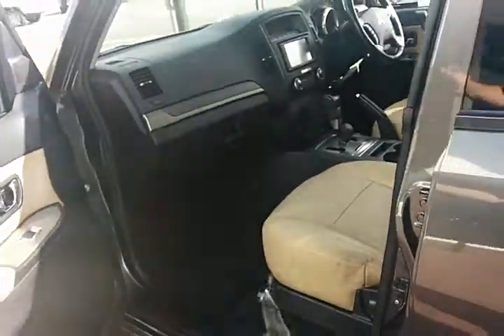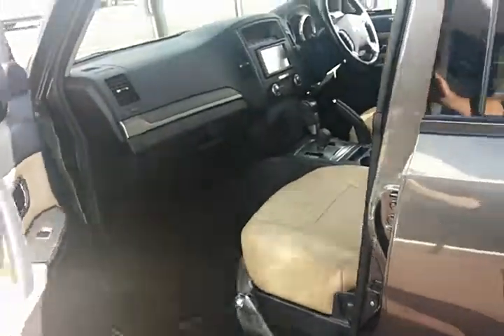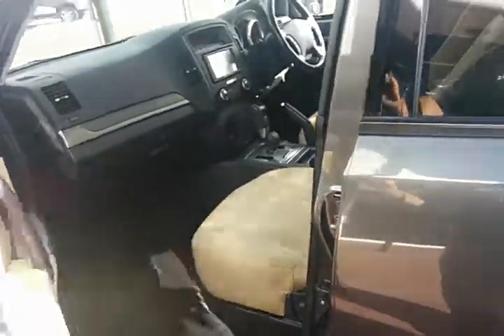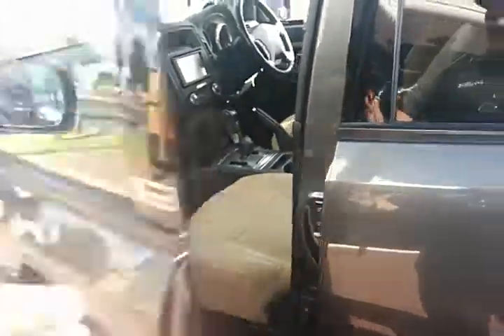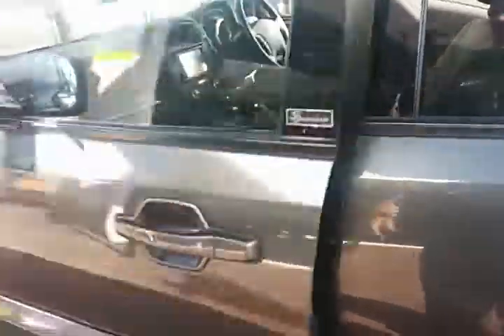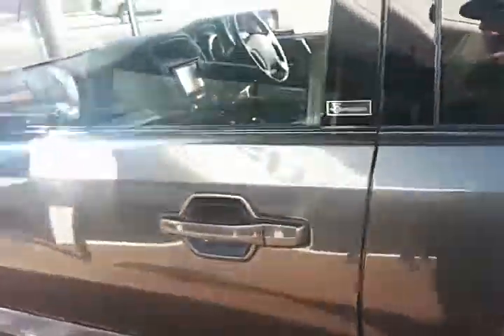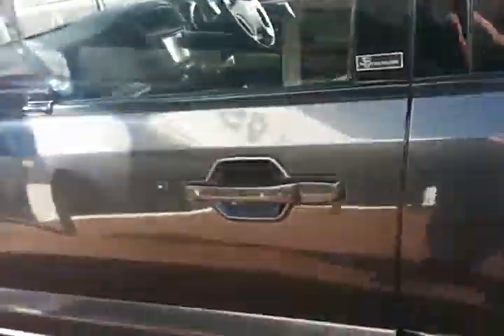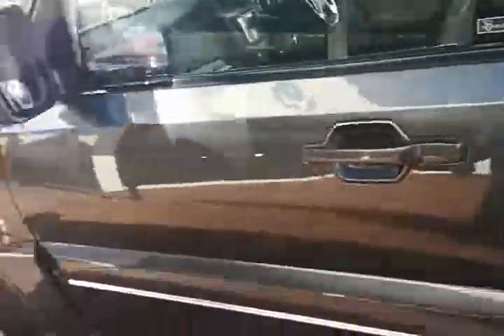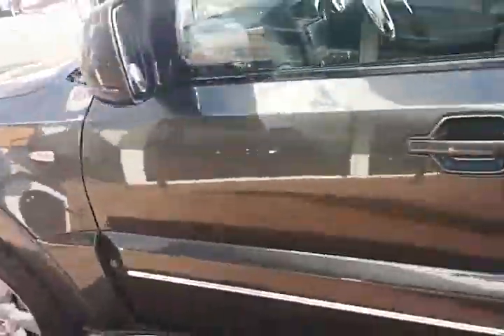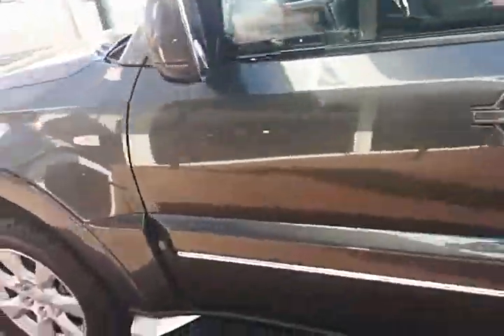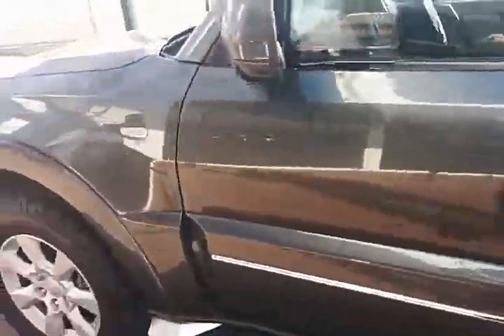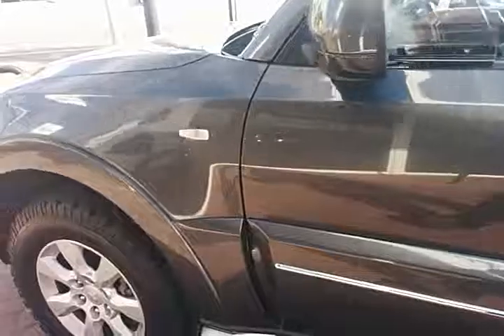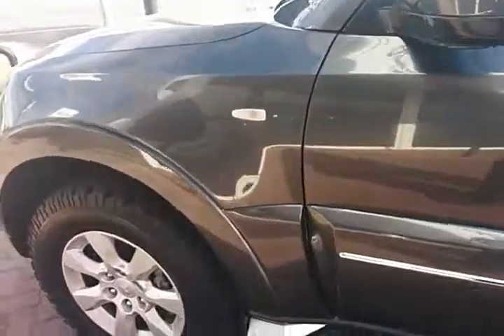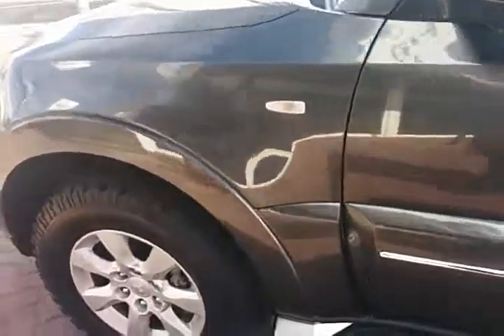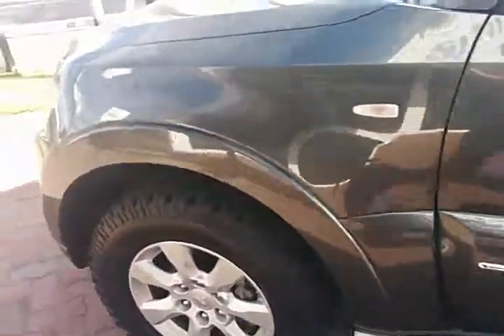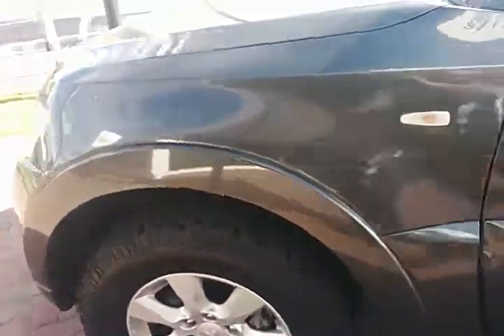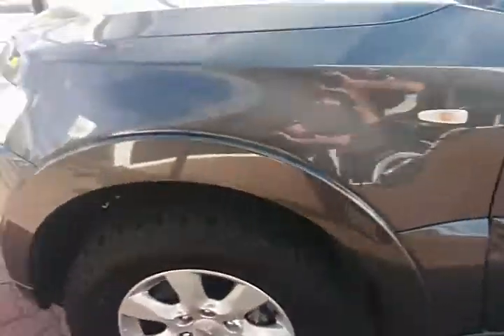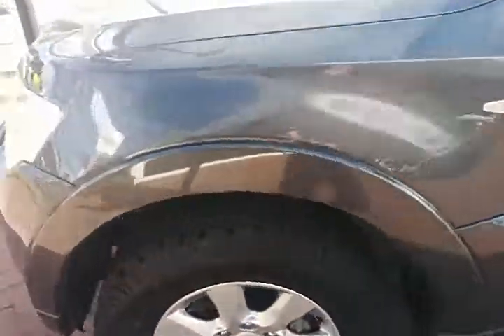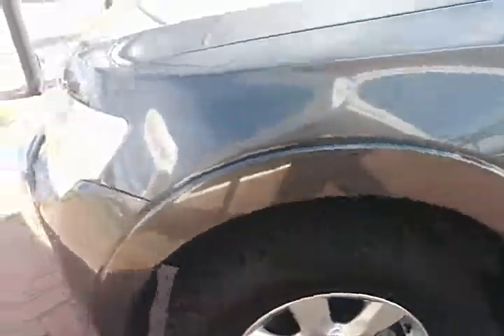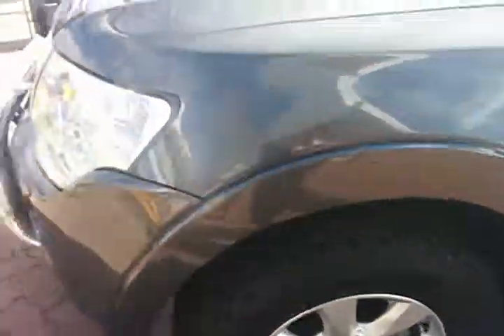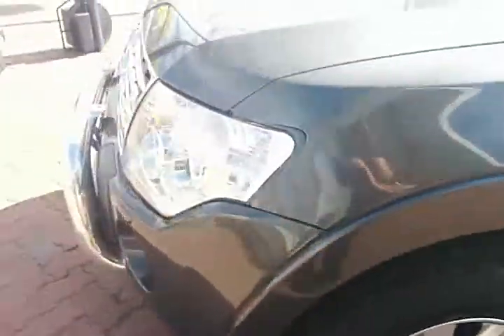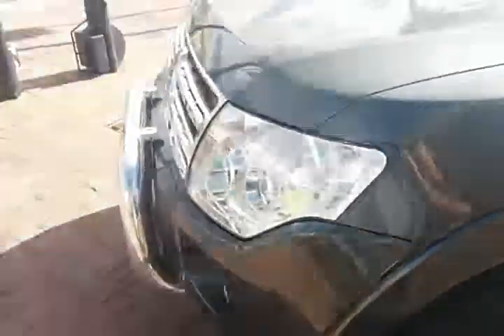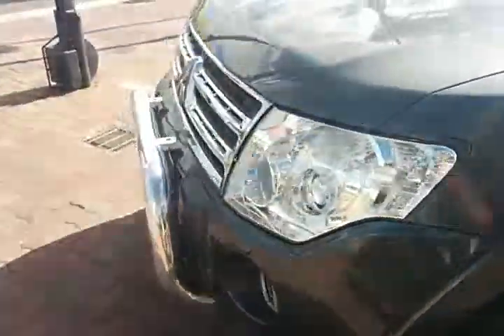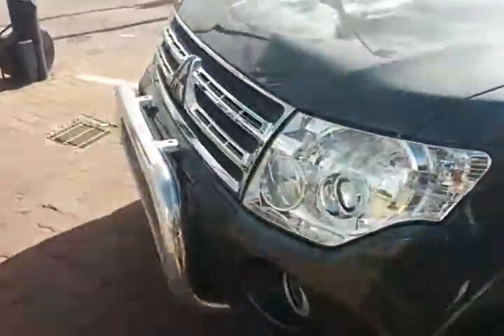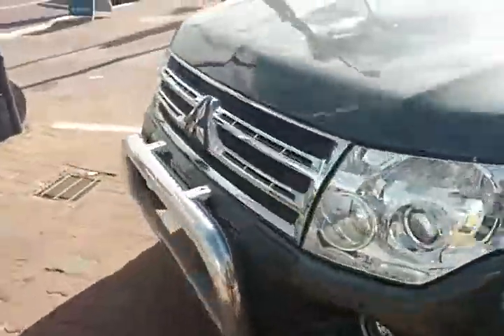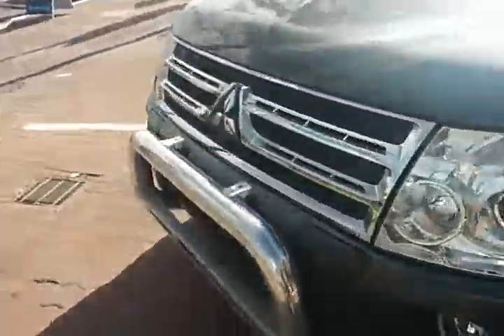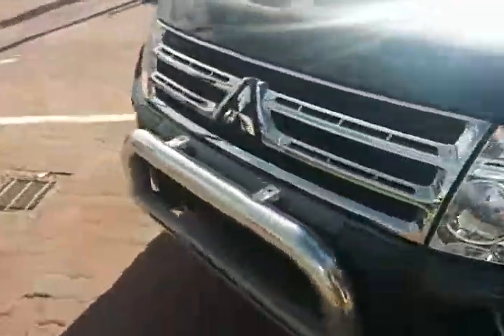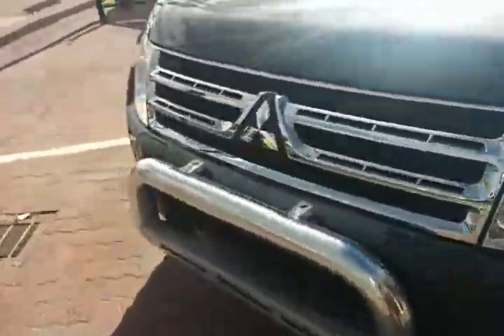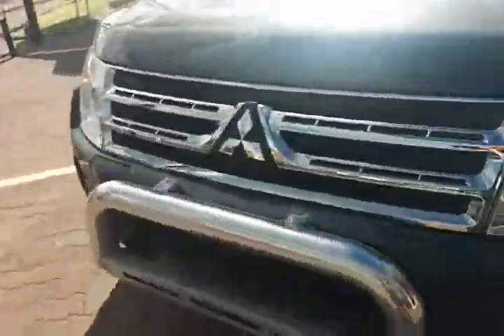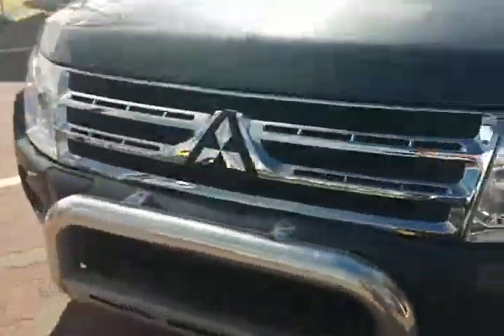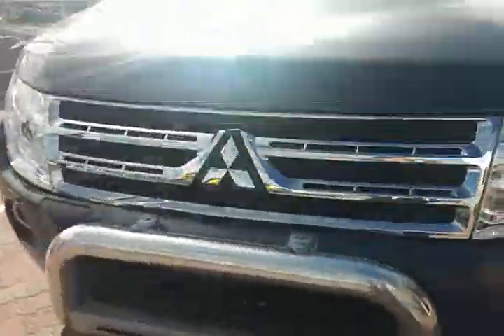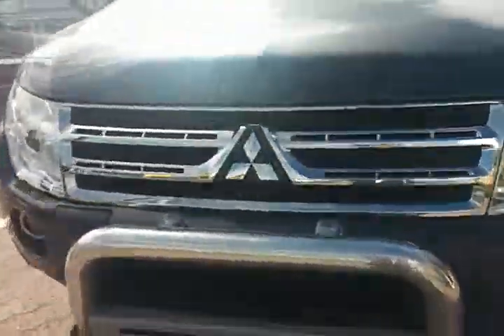I'll just go around to the driver side and show you the steering wheel.